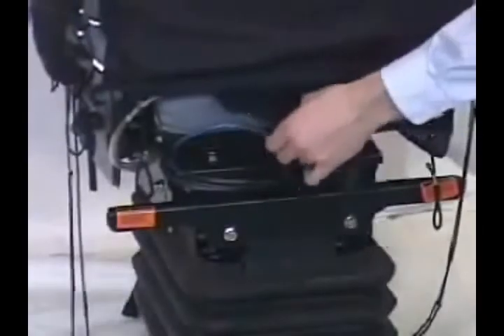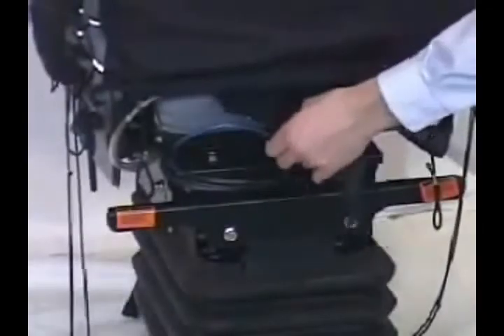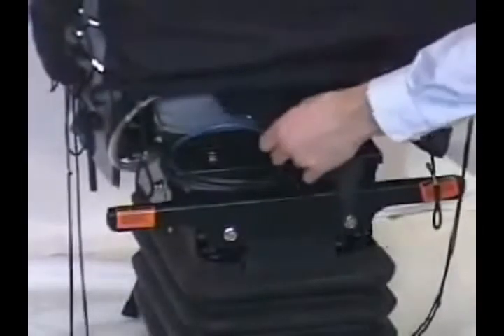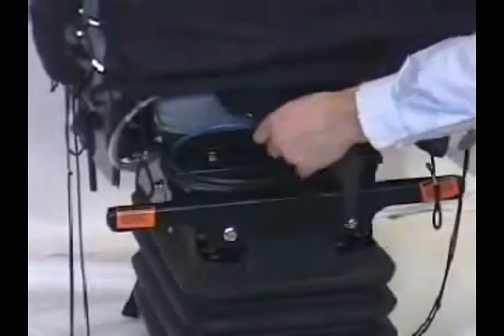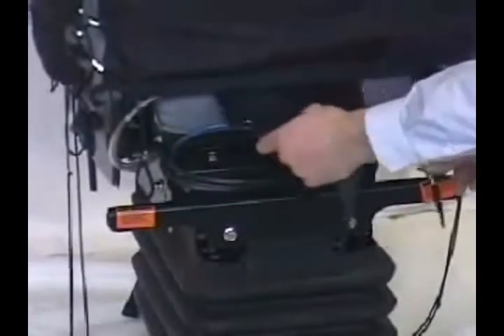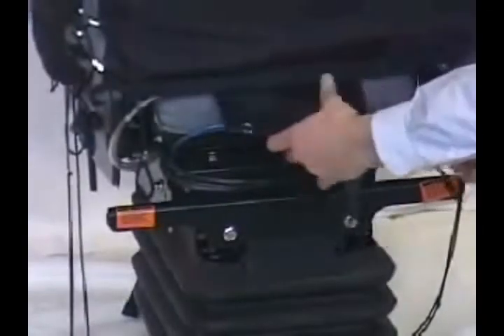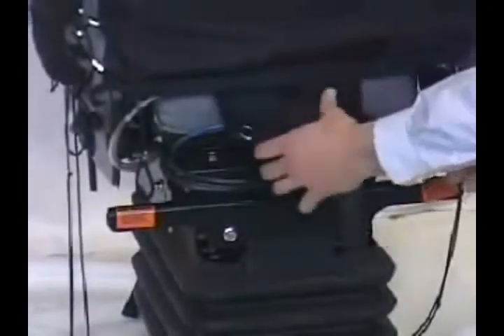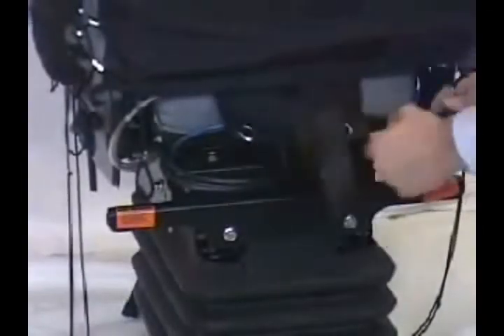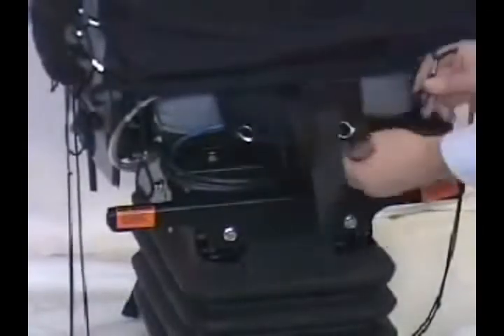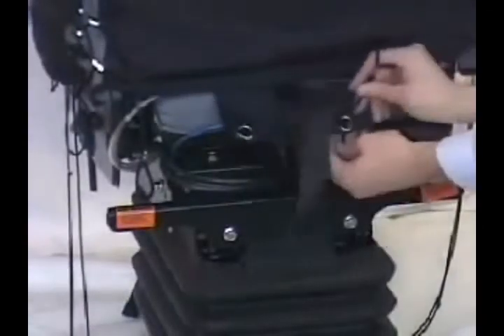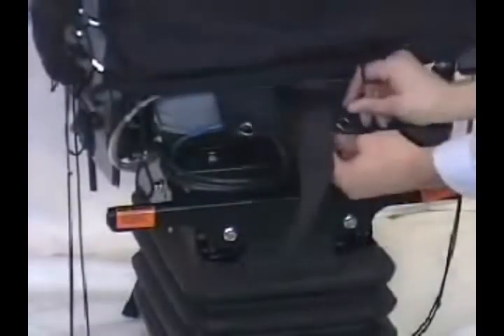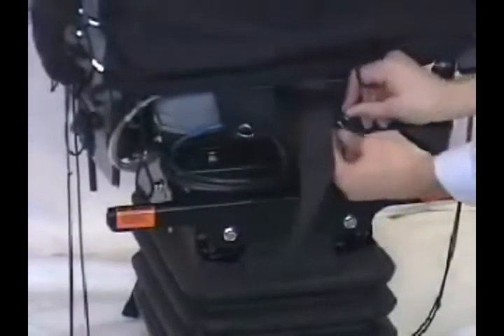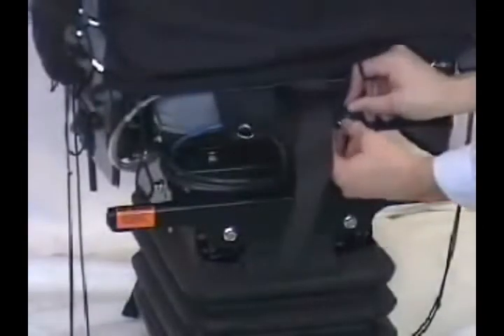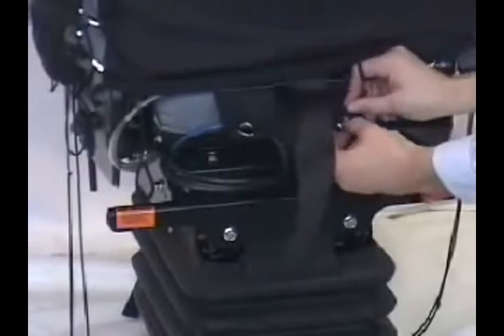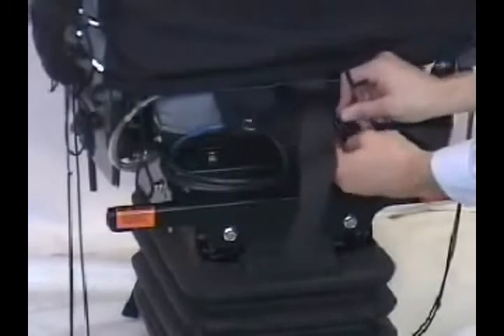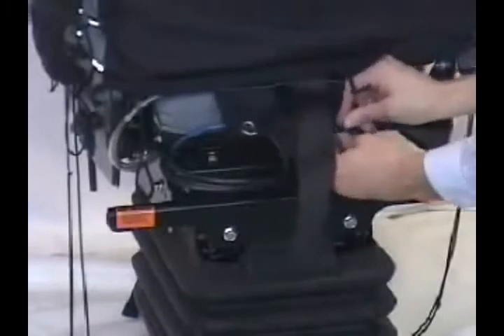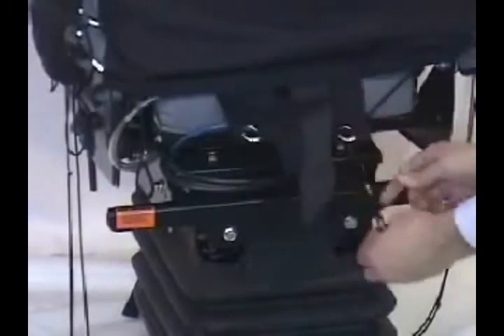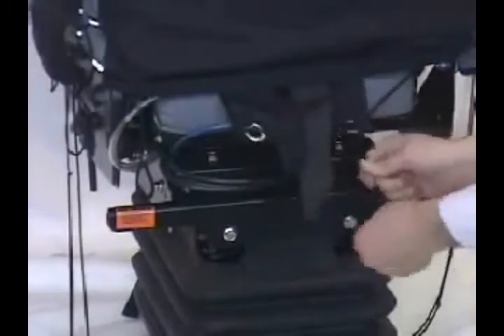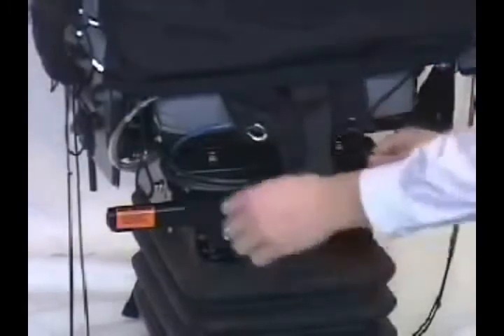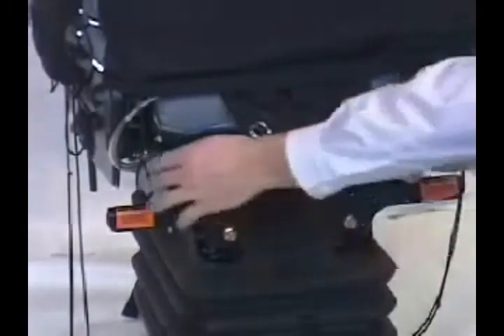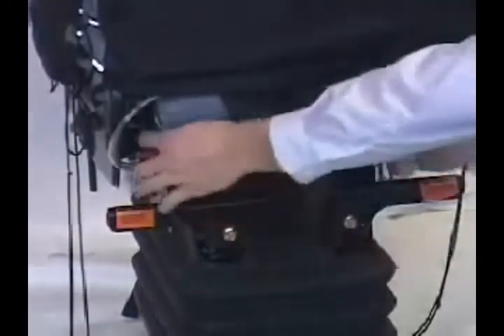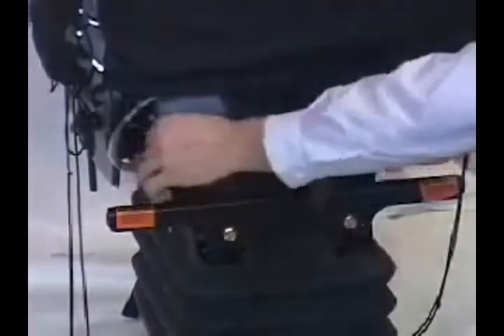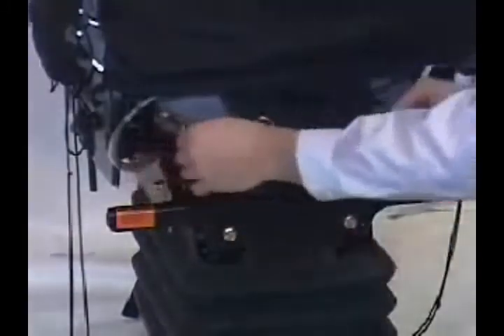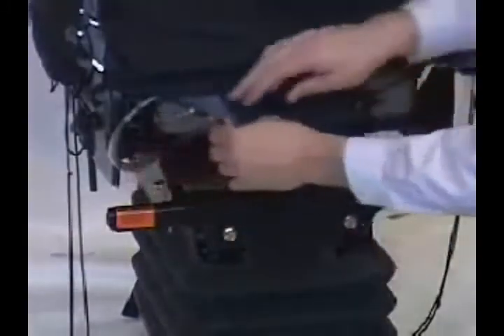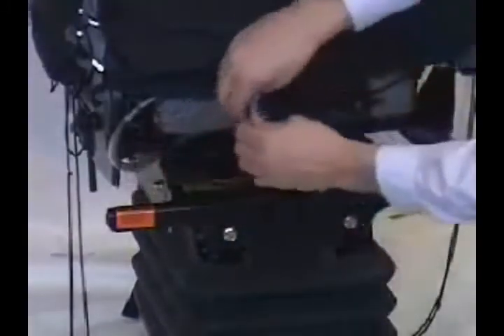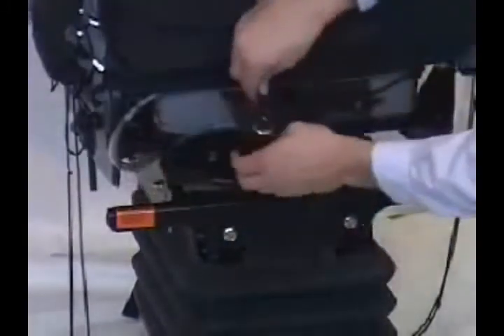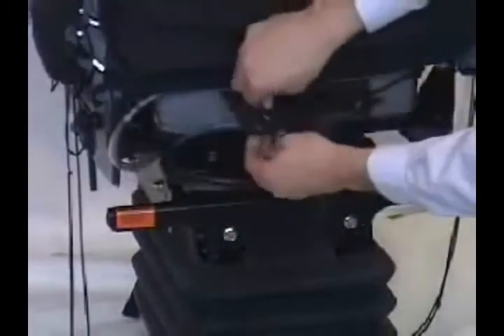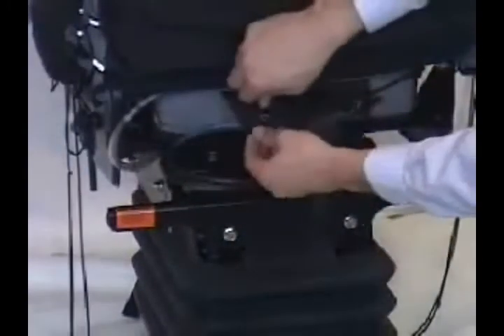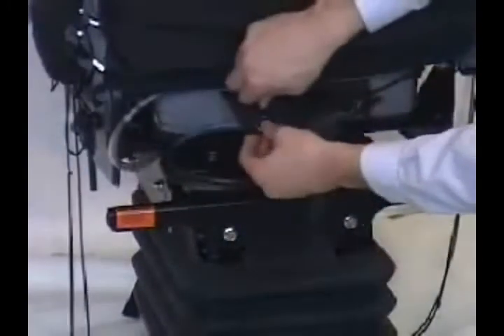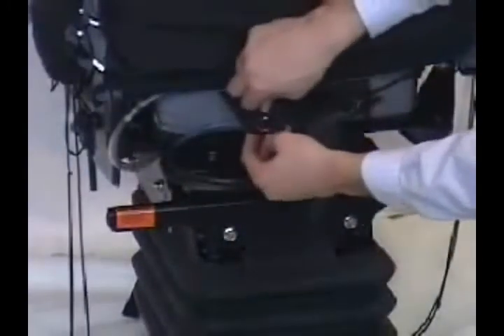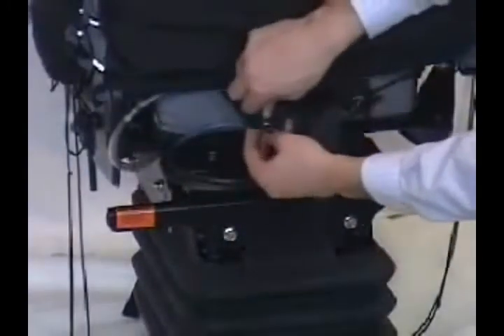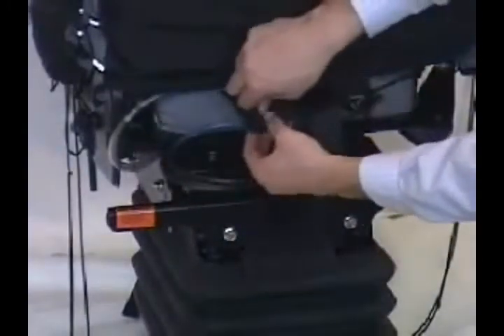Locate the center strap. Thread the elastic drawstrings through the center strap eyelets and pull down.